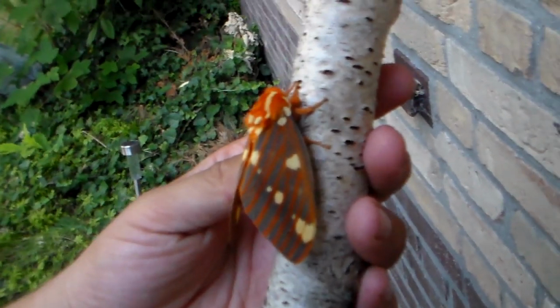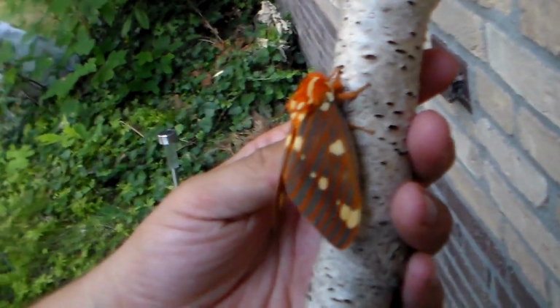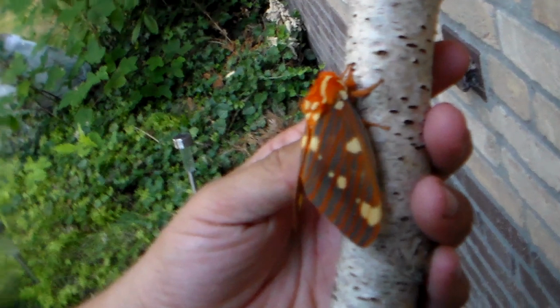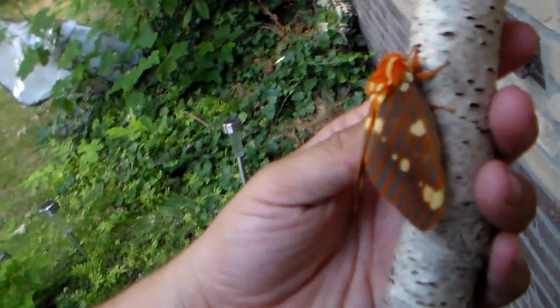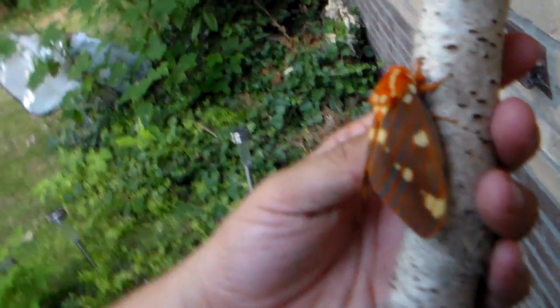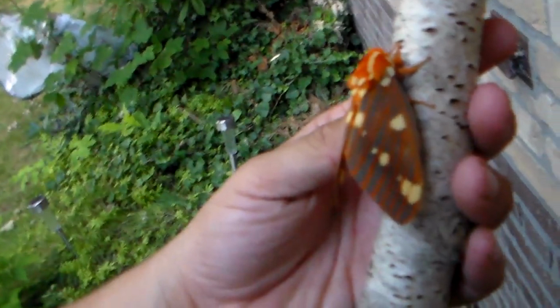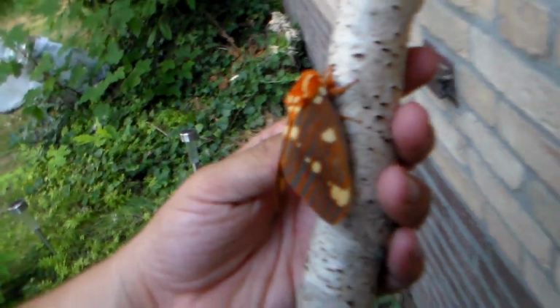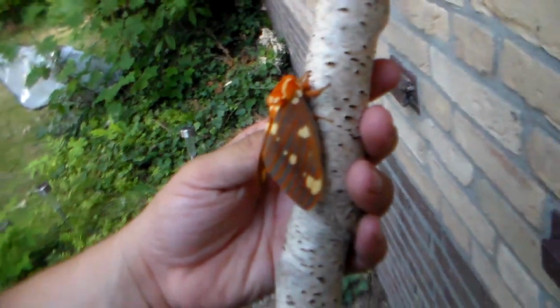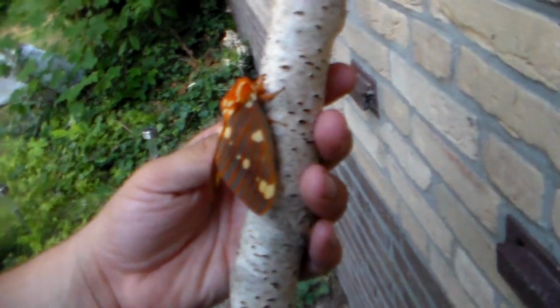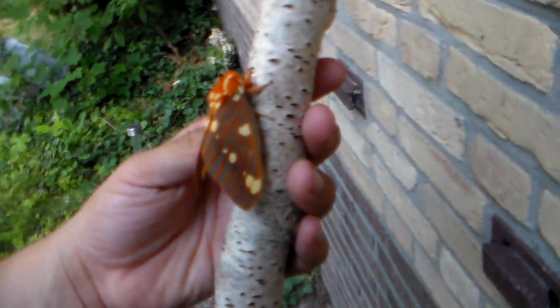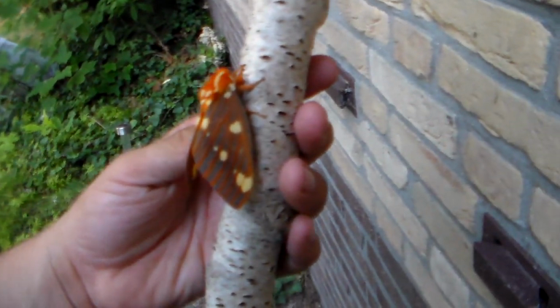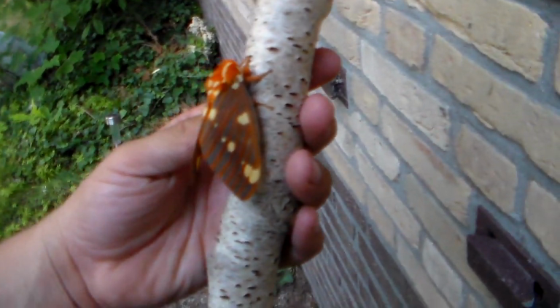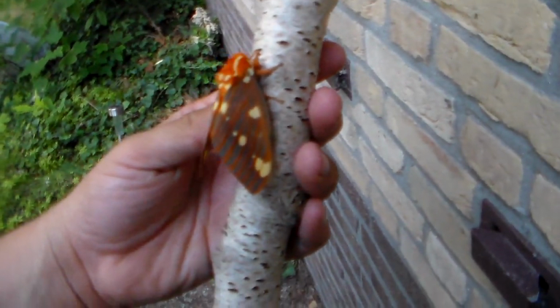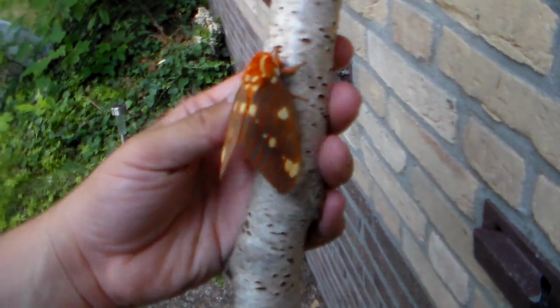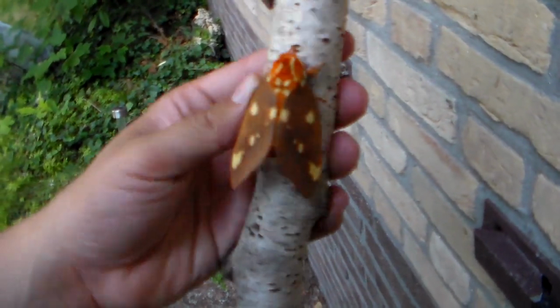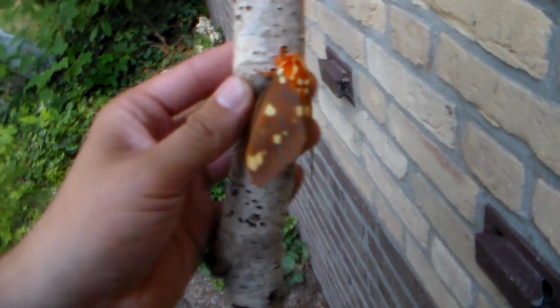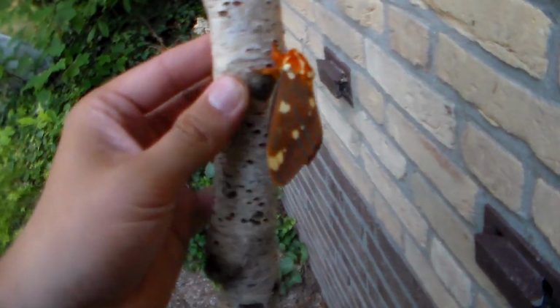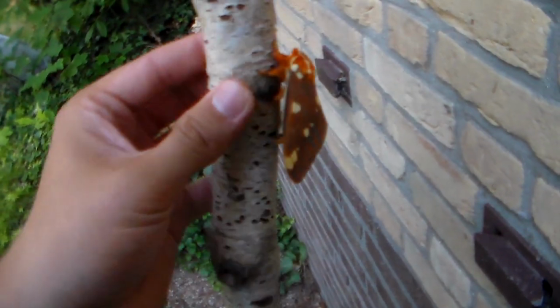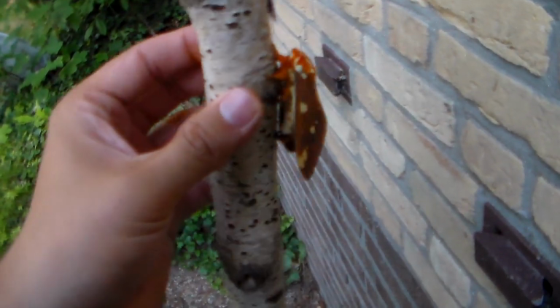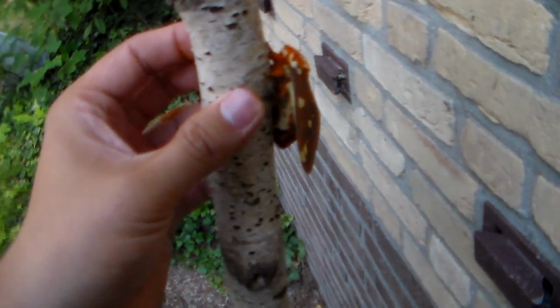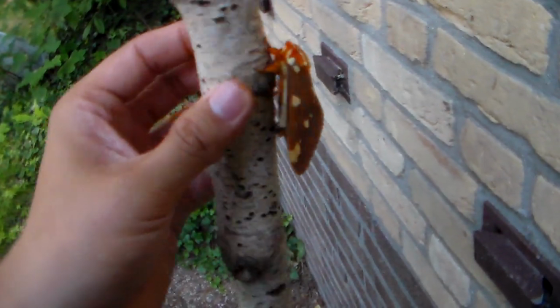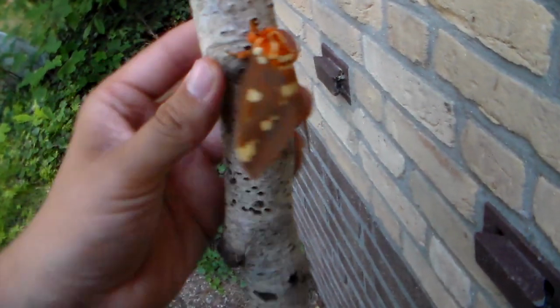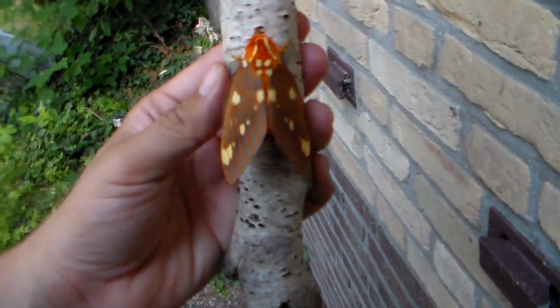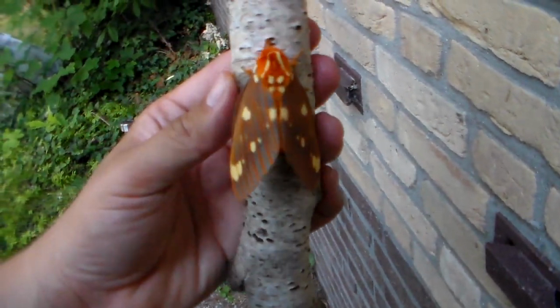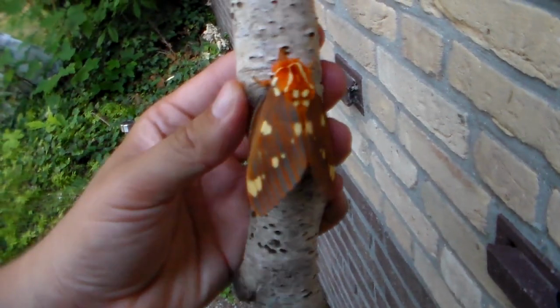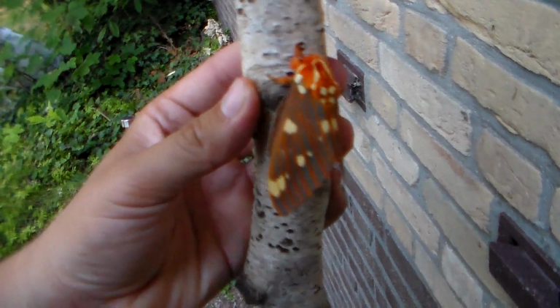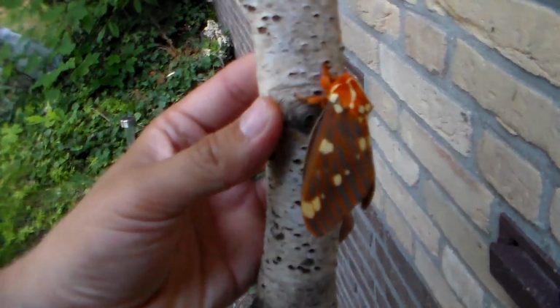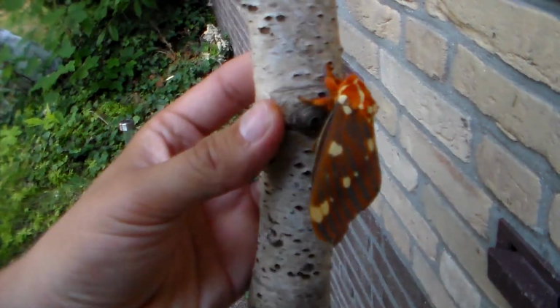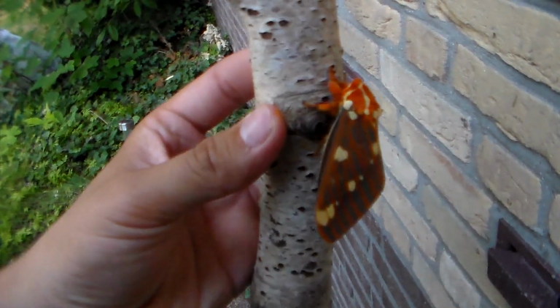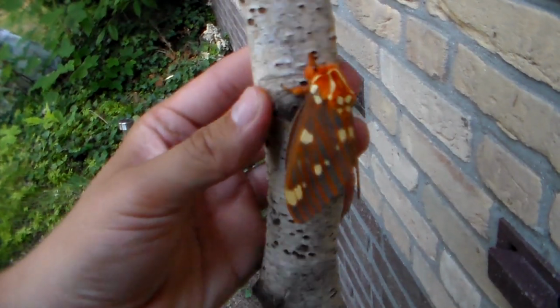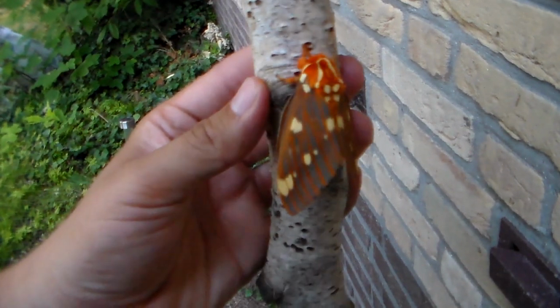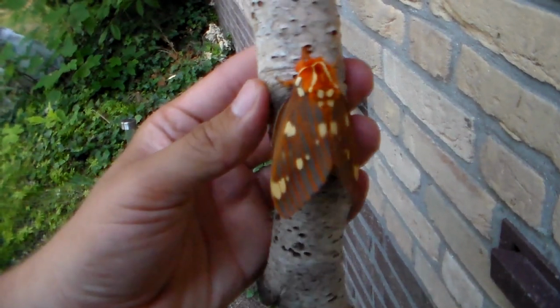If you follow my channel, you've seen Citheronia belenodon and astaca this year, so this is the third species you're seeing in a short time. Now you can compare all of them and see the subtle differences.